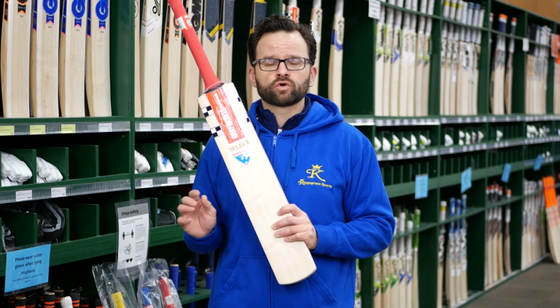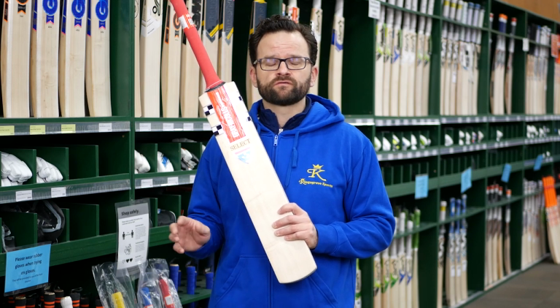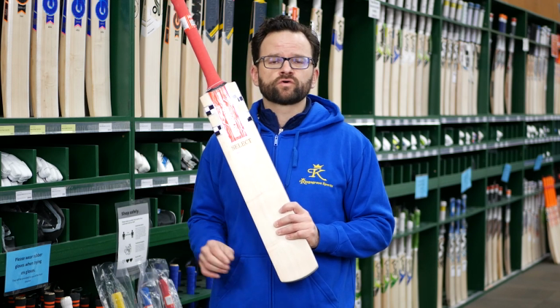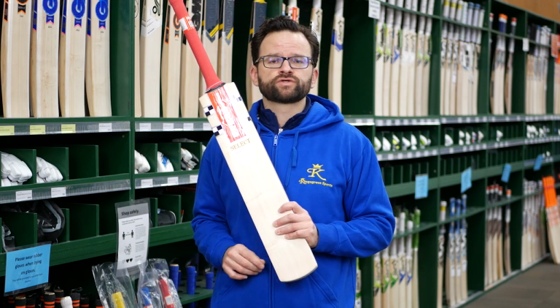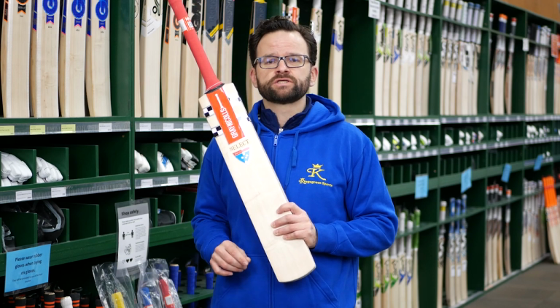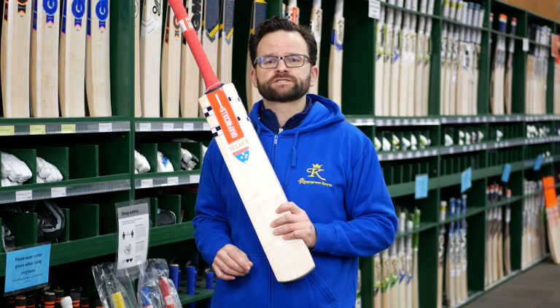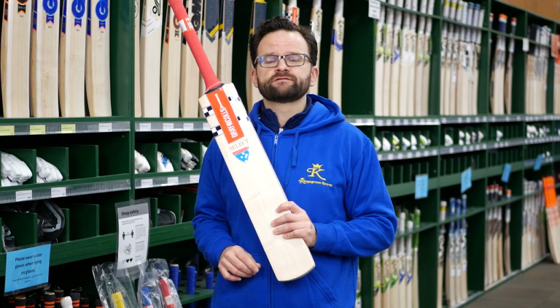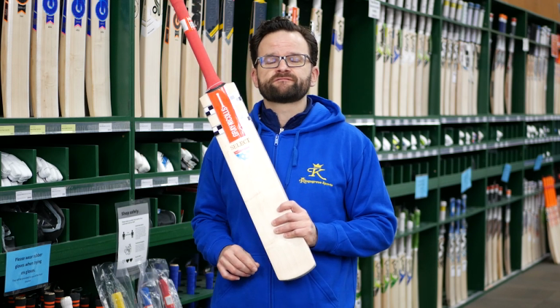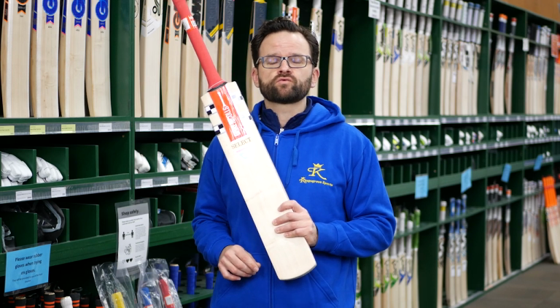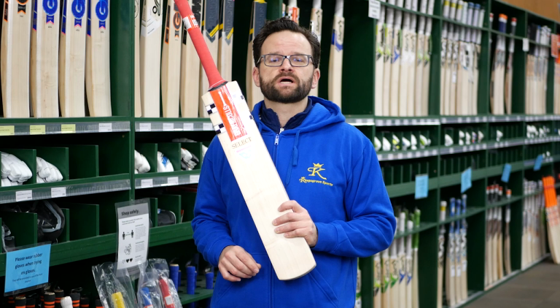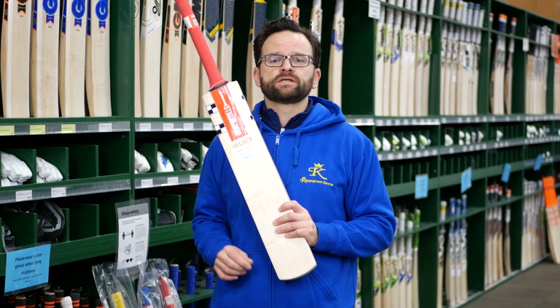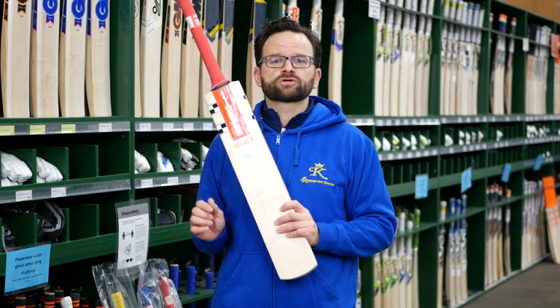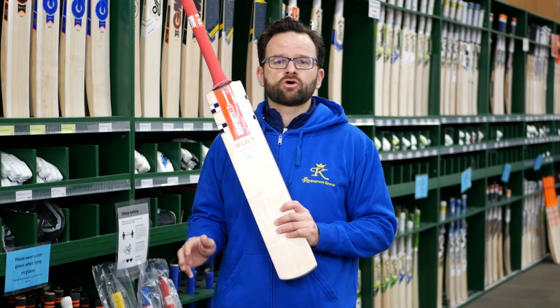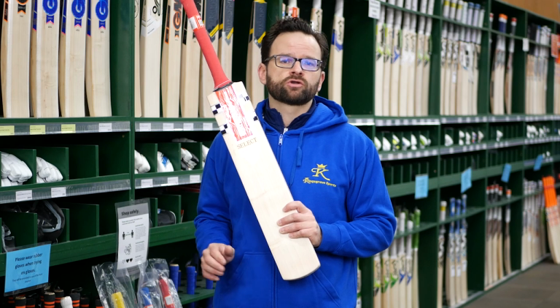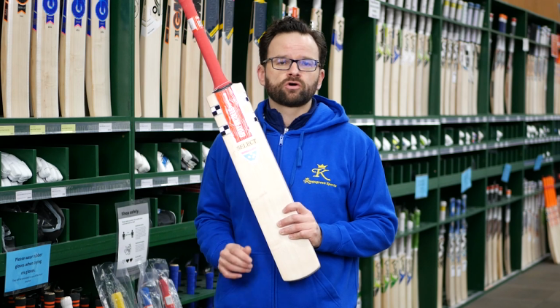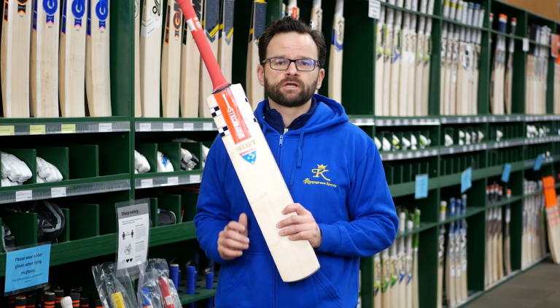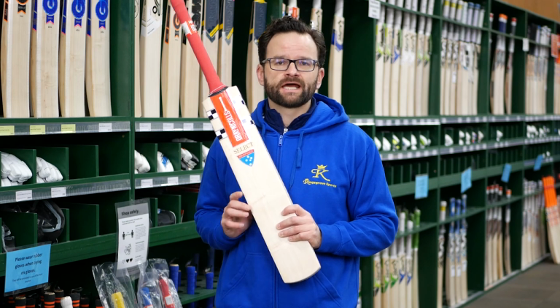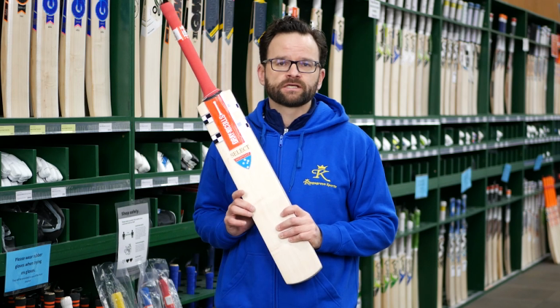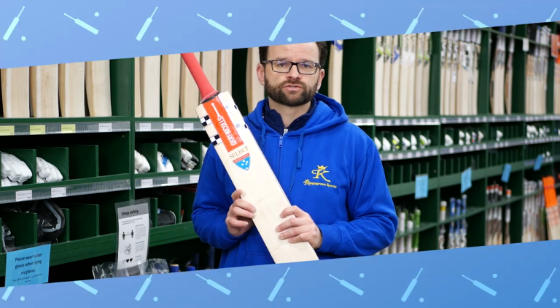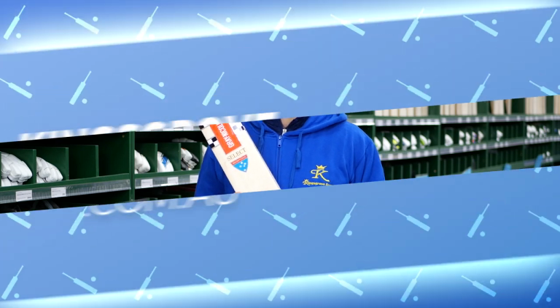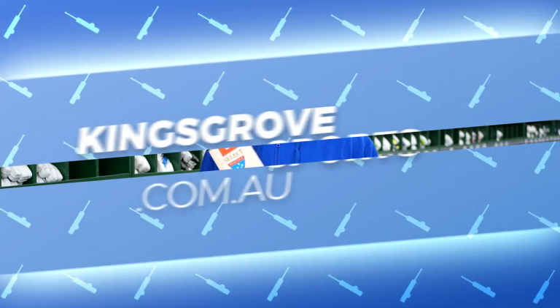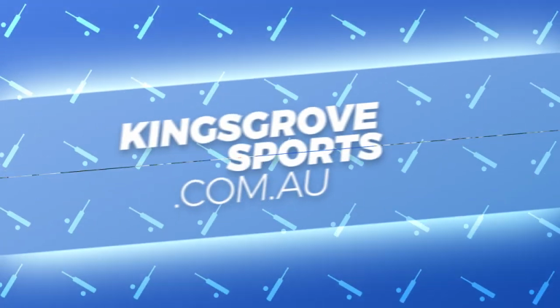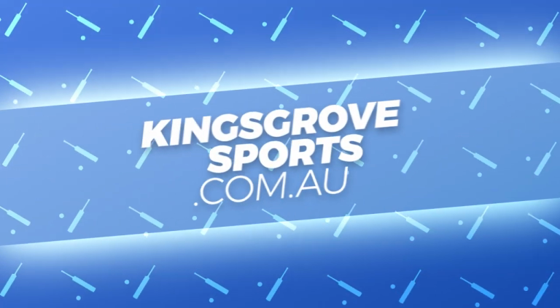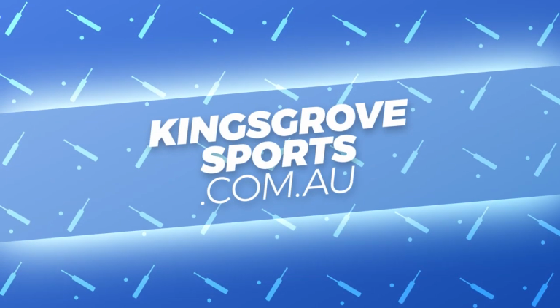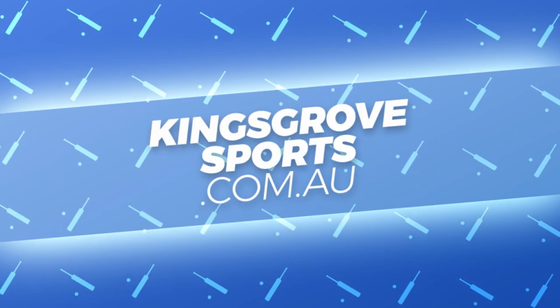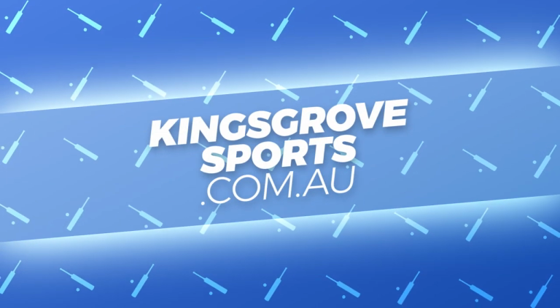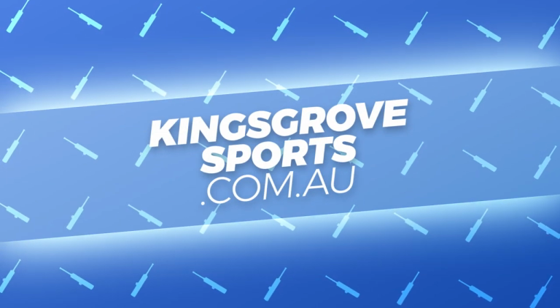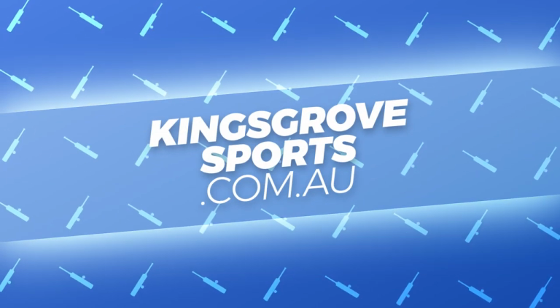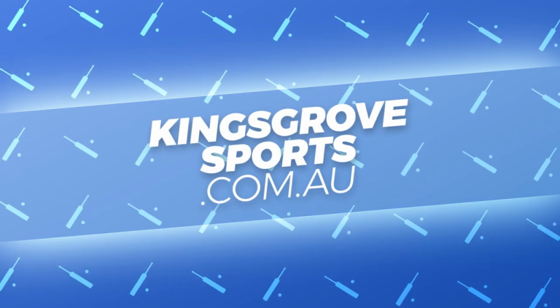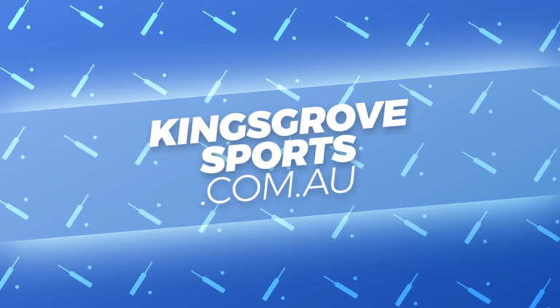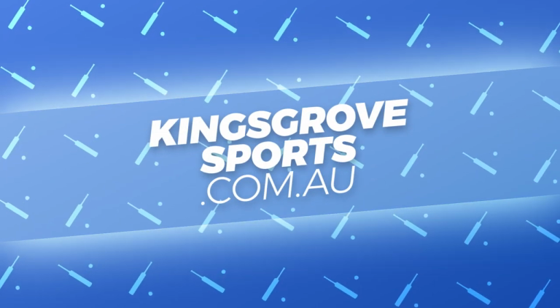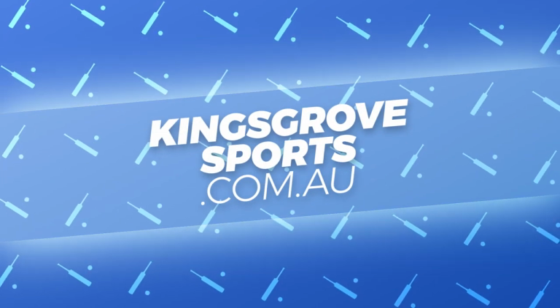Or, of course, you can see the full range online at kingsgrovesports.com.au.